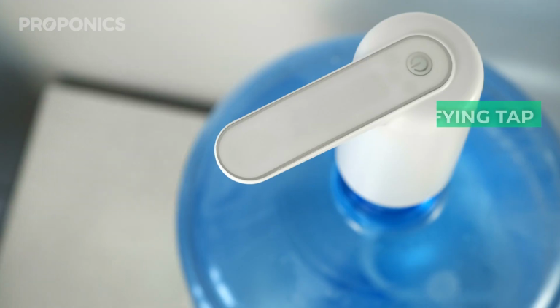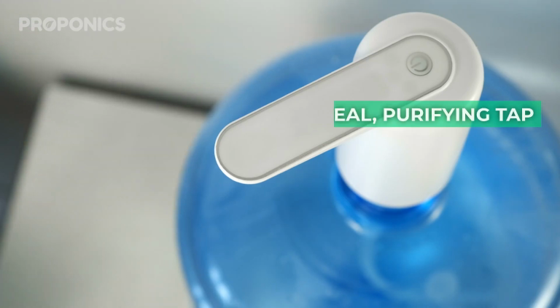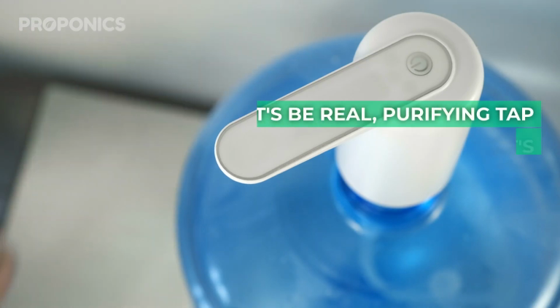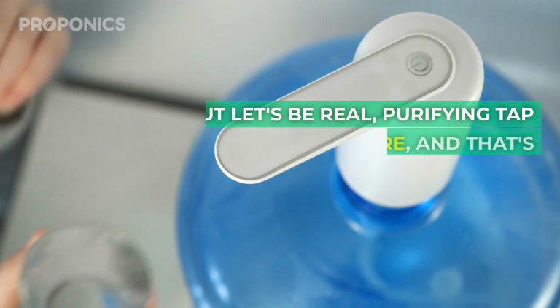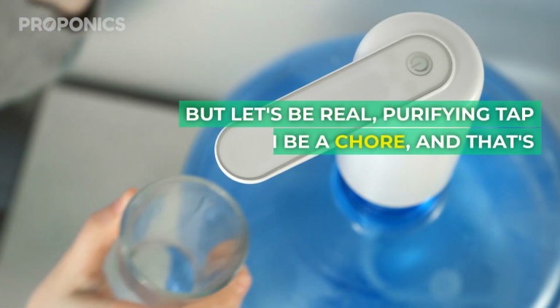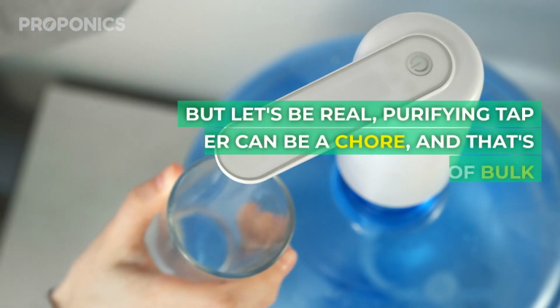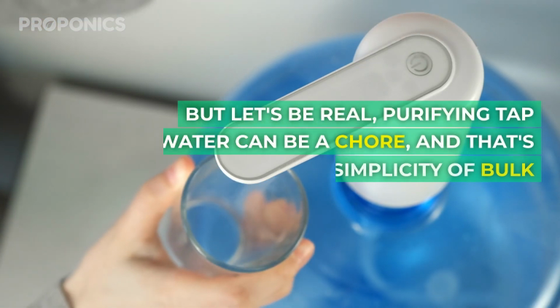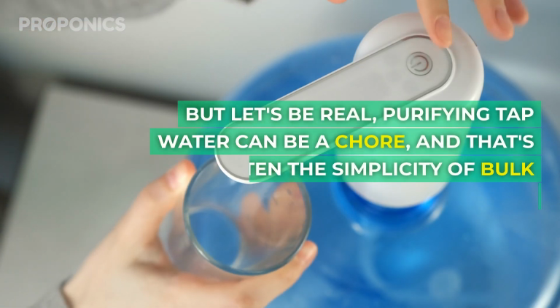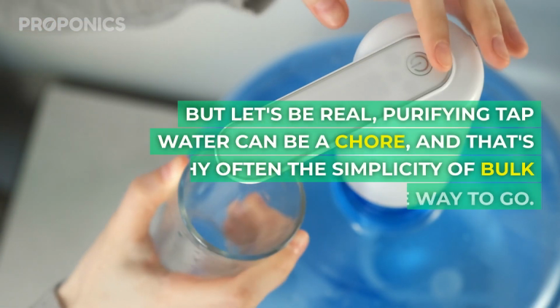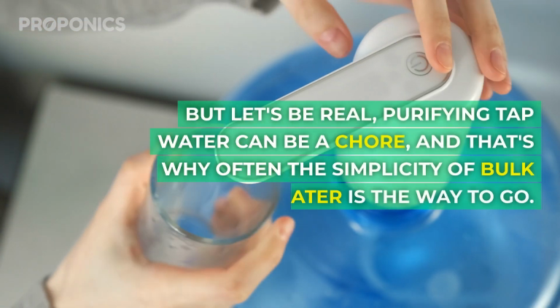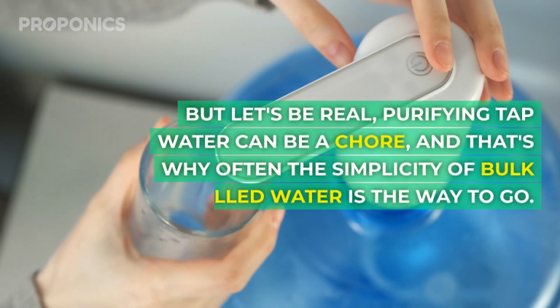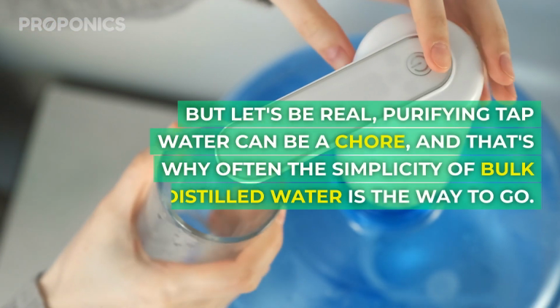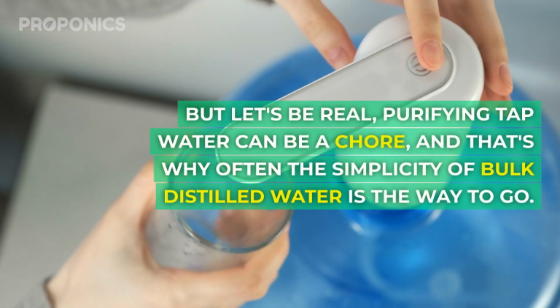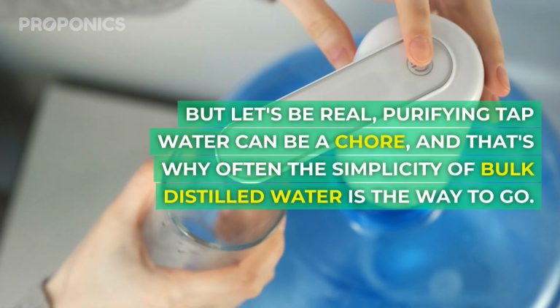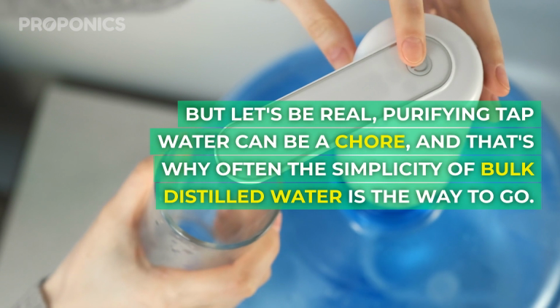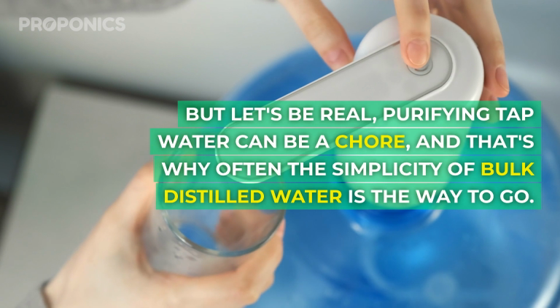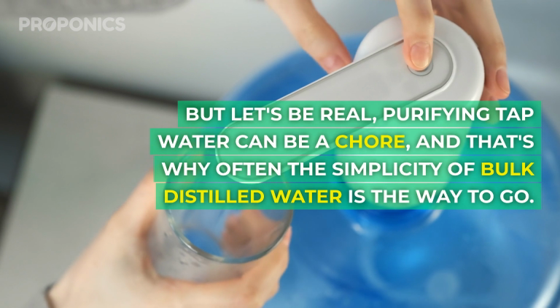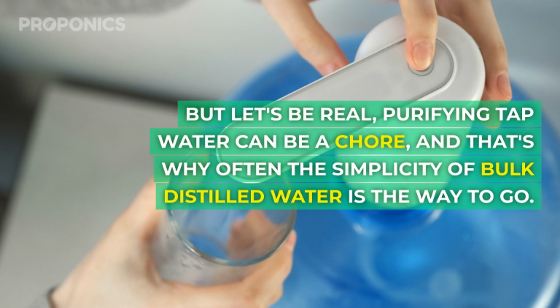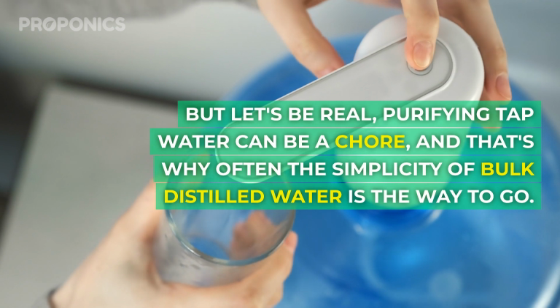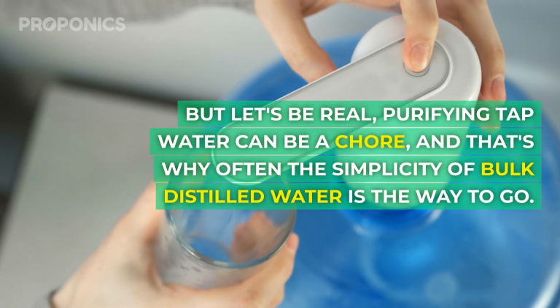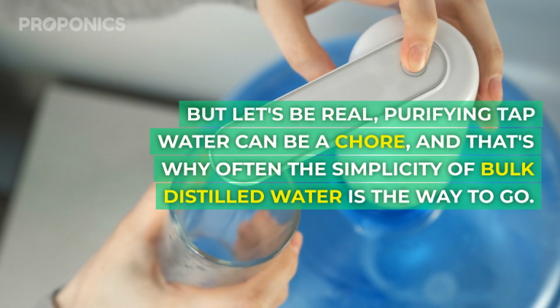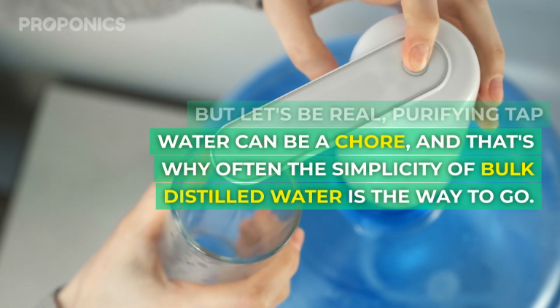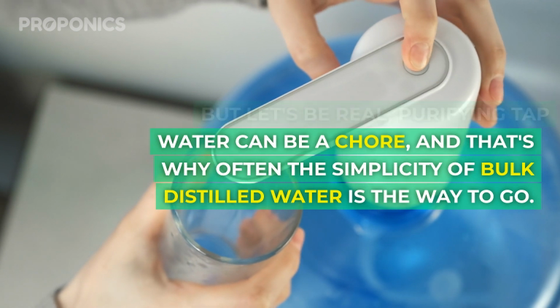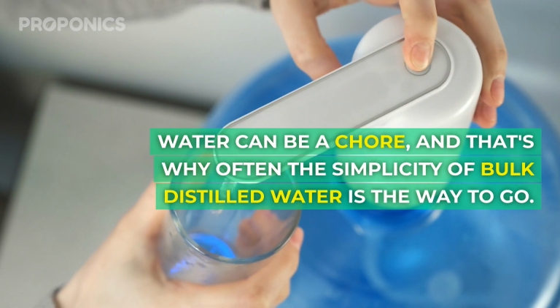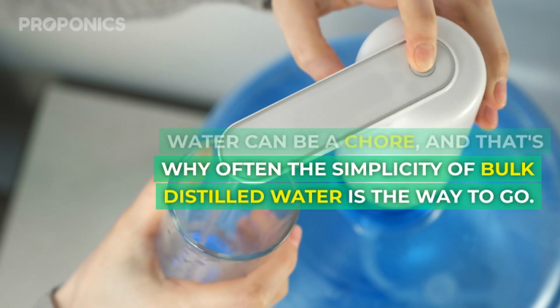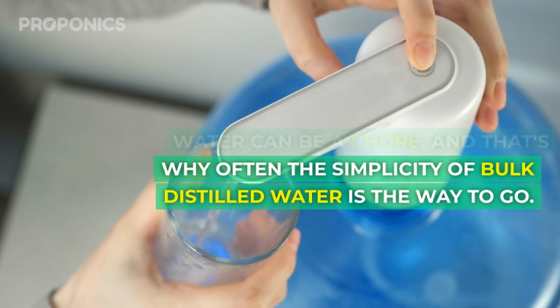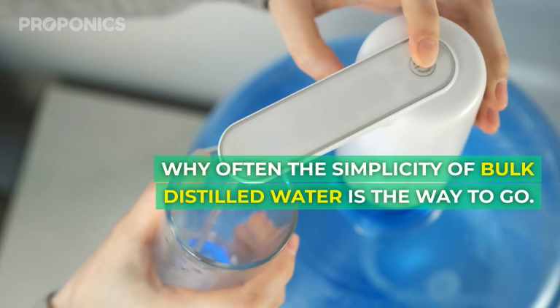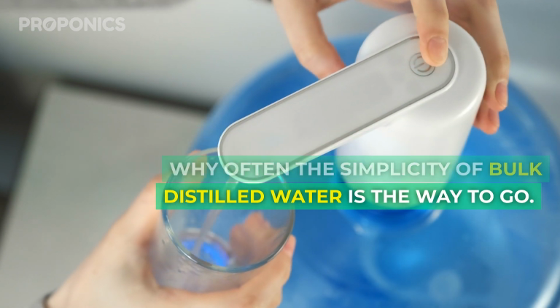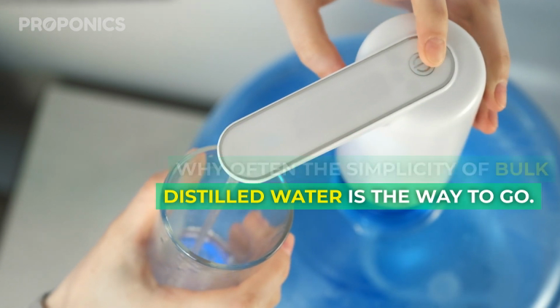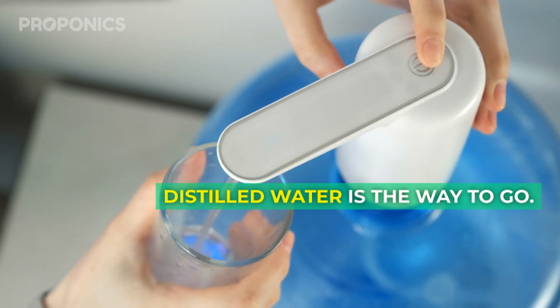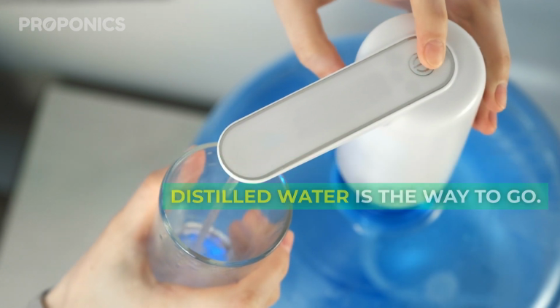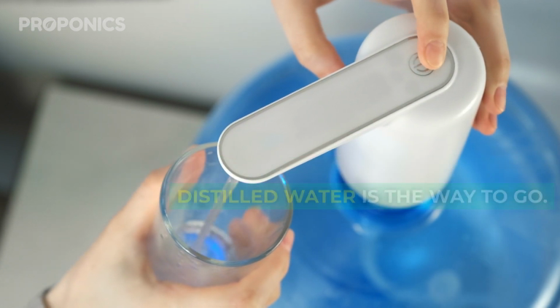But let's be real — purifying tap water can be a chore, and that's why often the simplicity of buying bulk distilled water is the way to go.